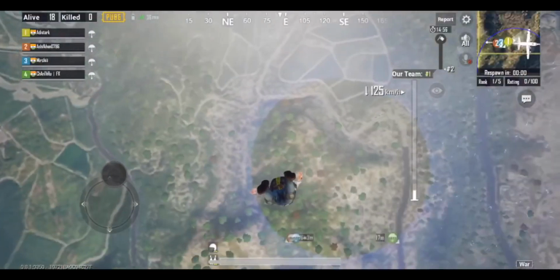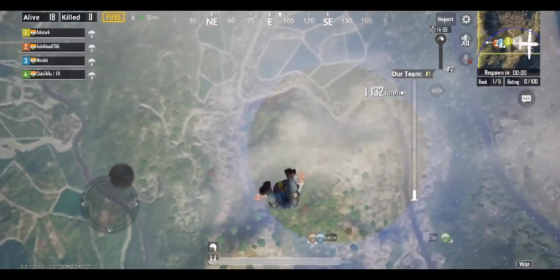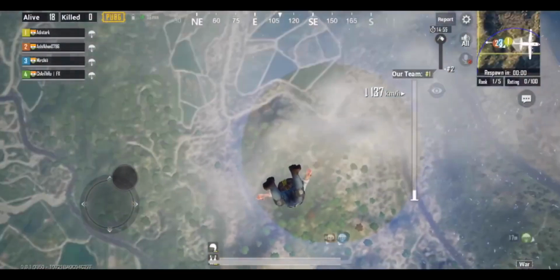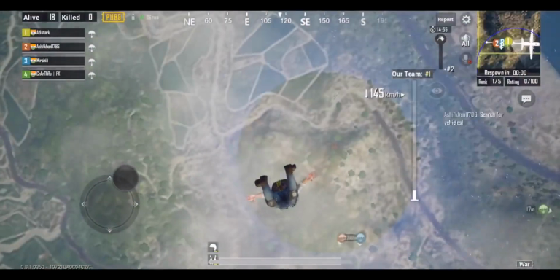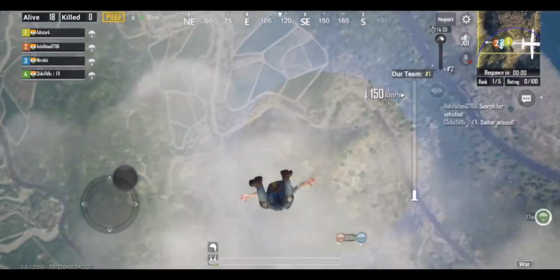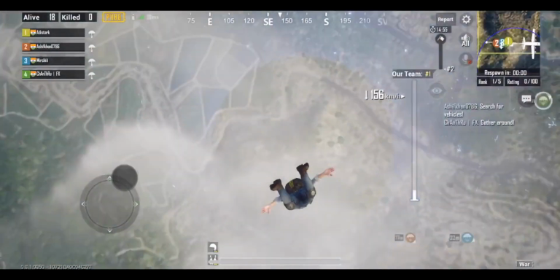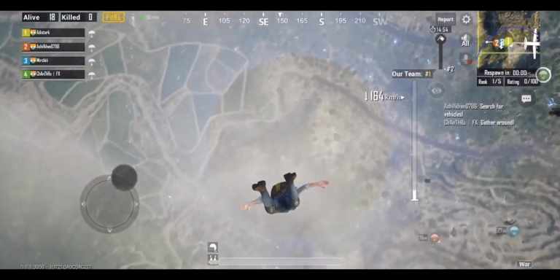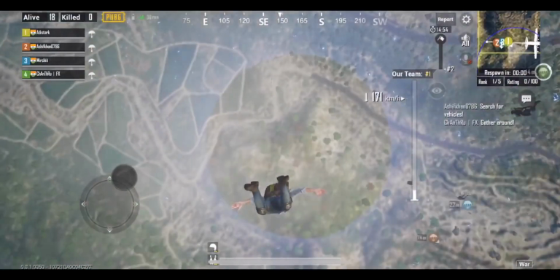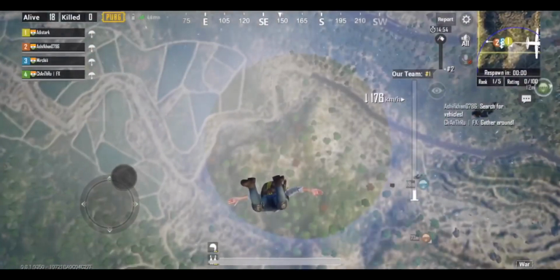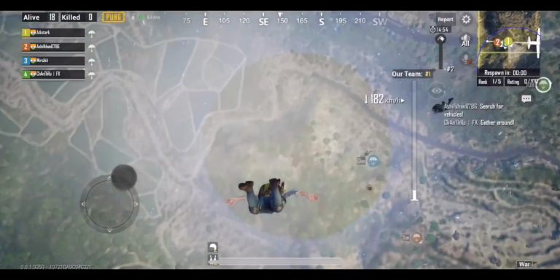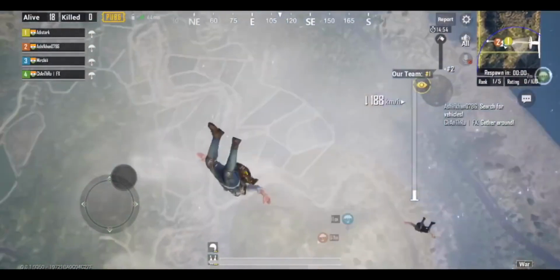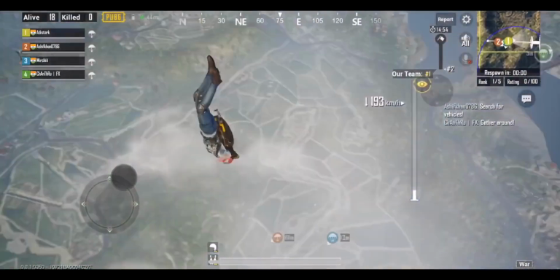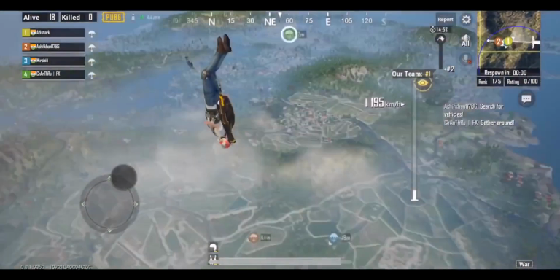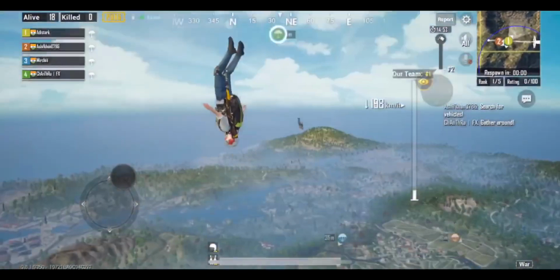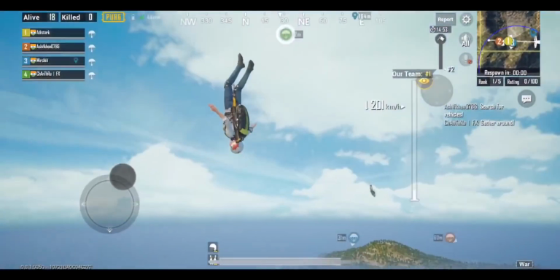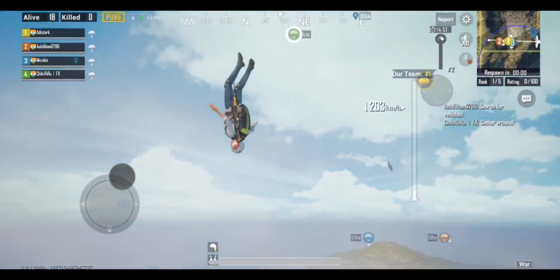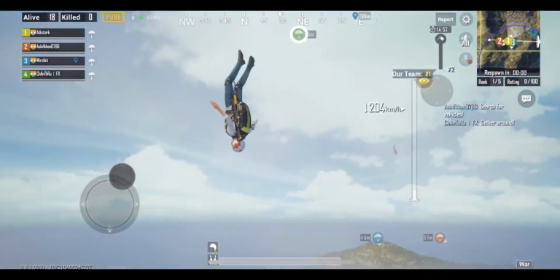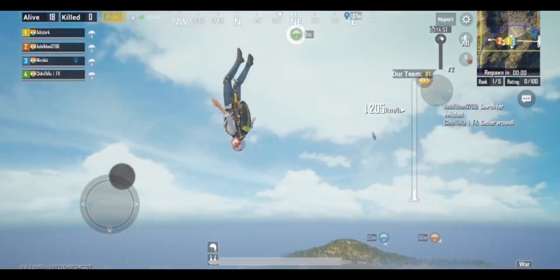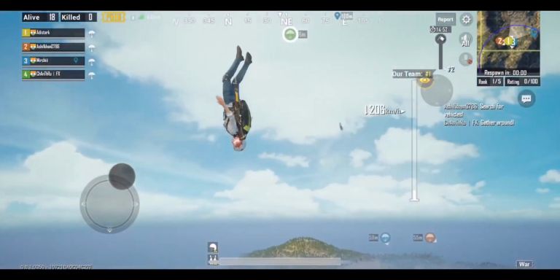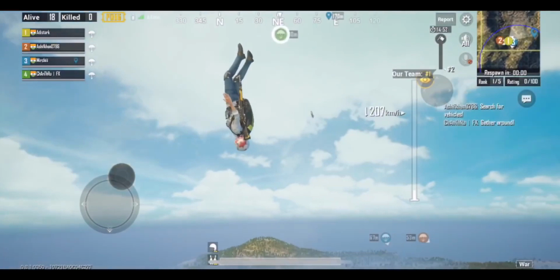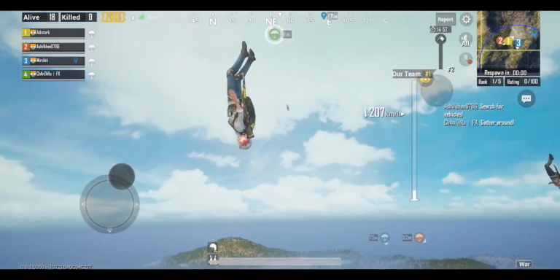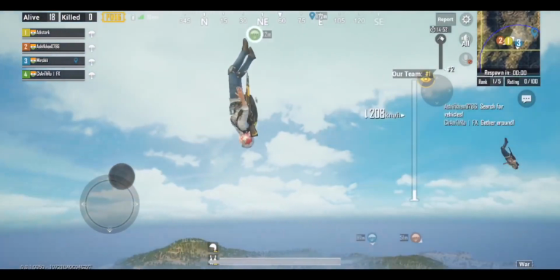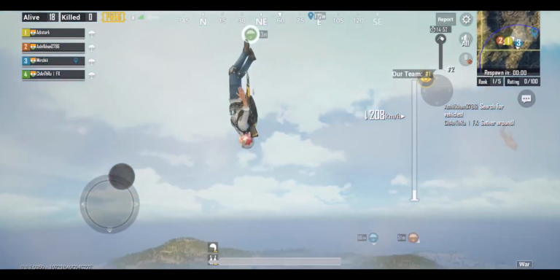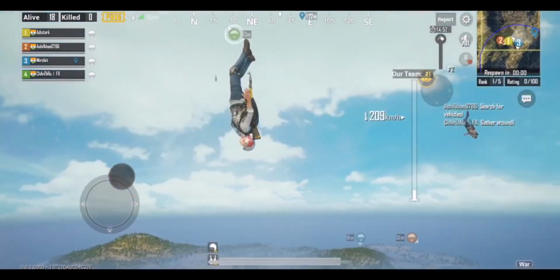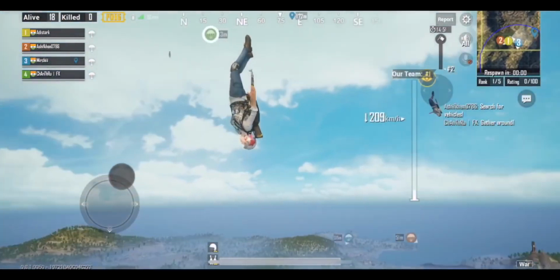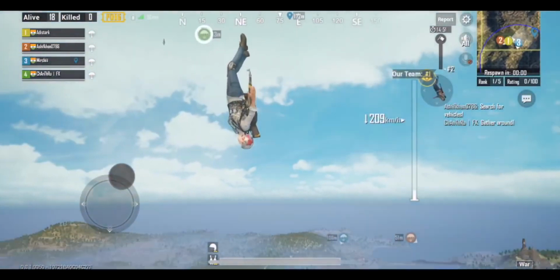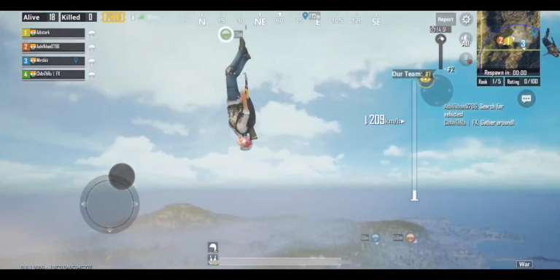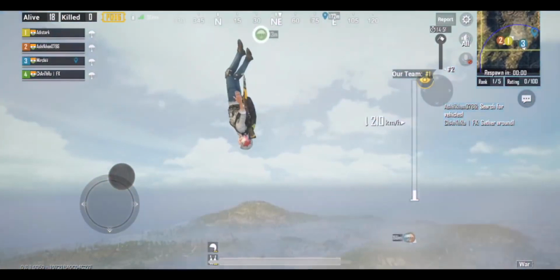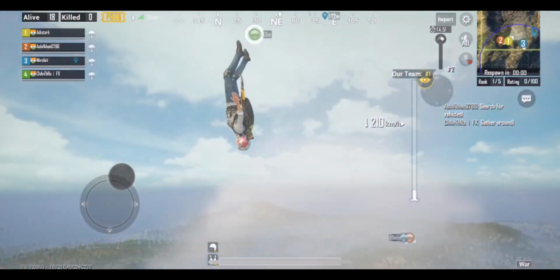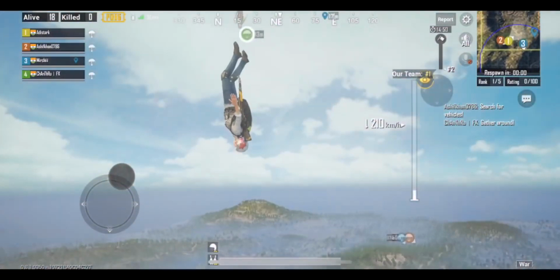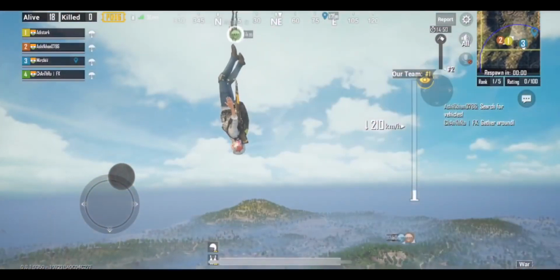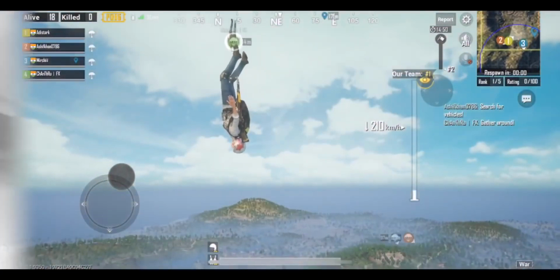During war mode, you can see what gun you are carrying by rotating the eye button towards the side.